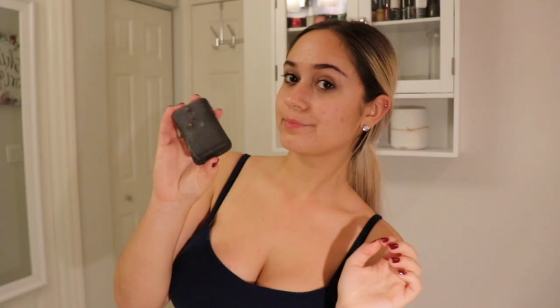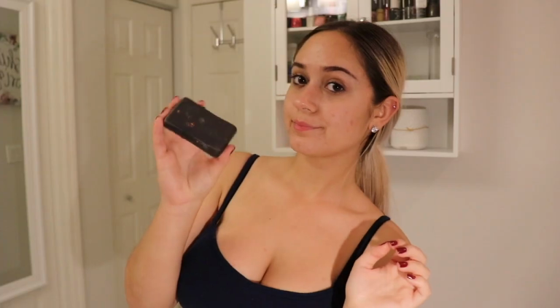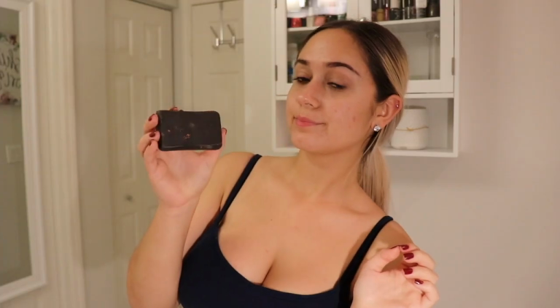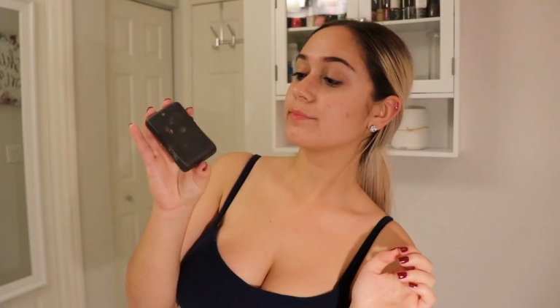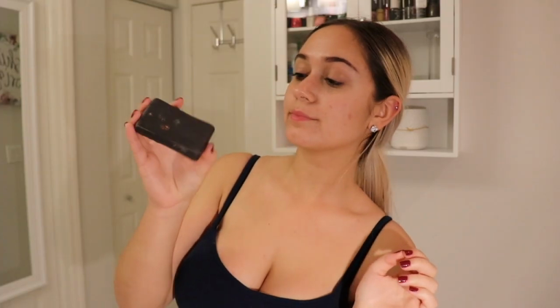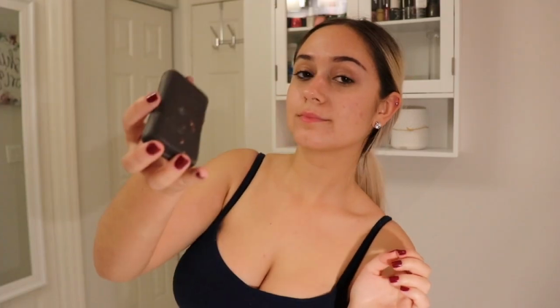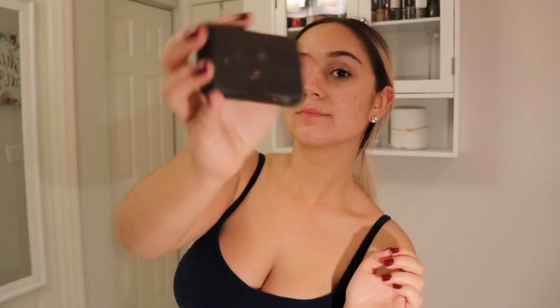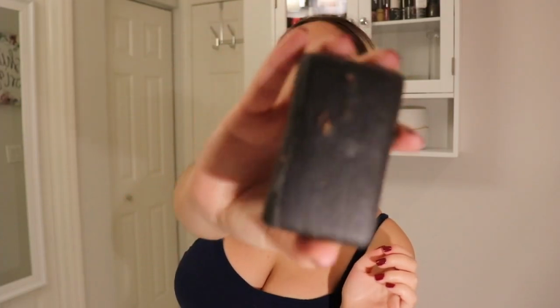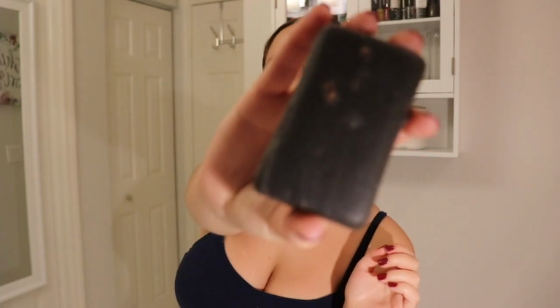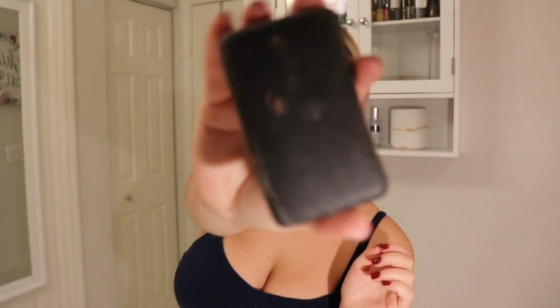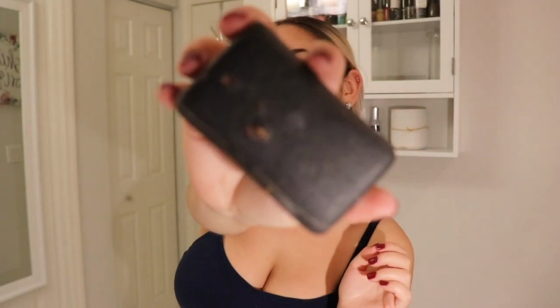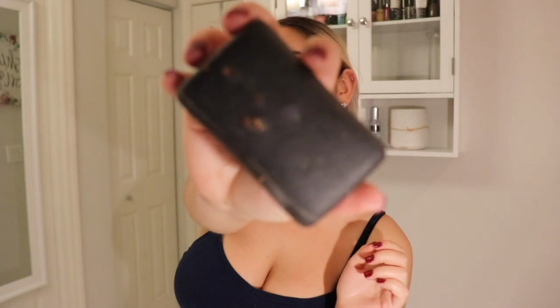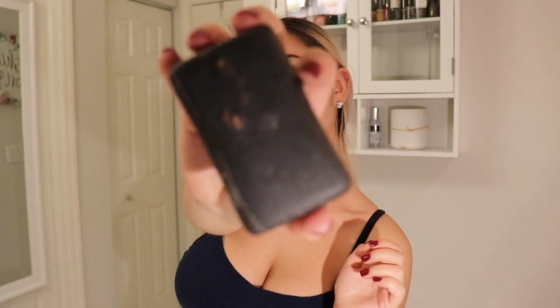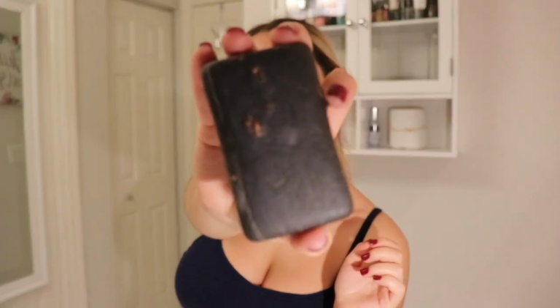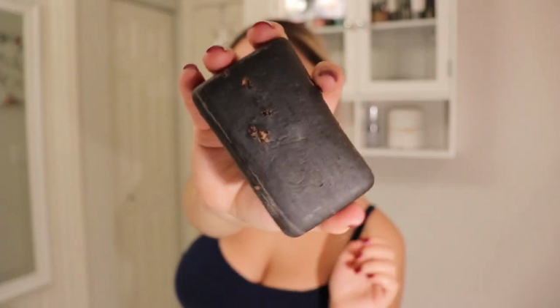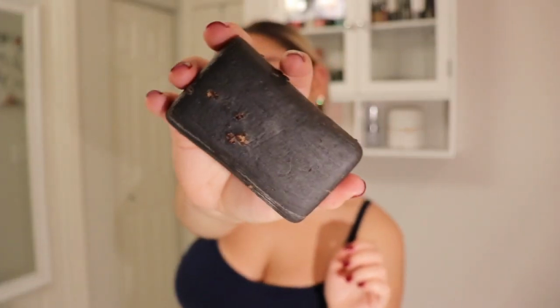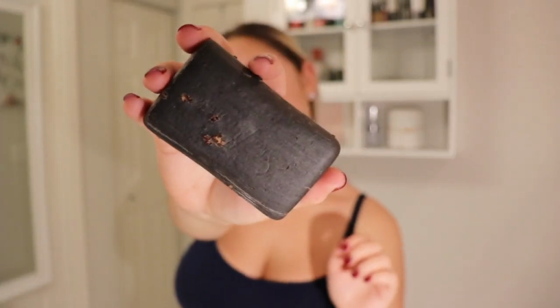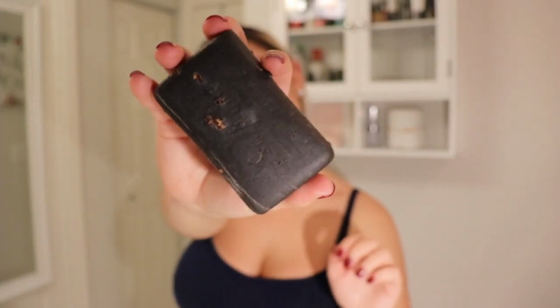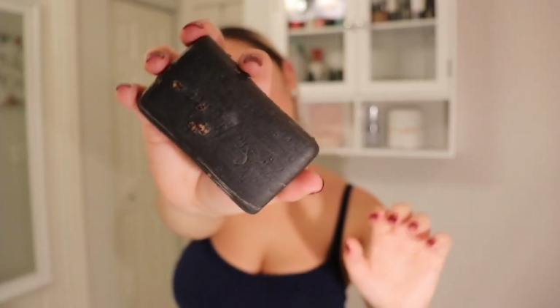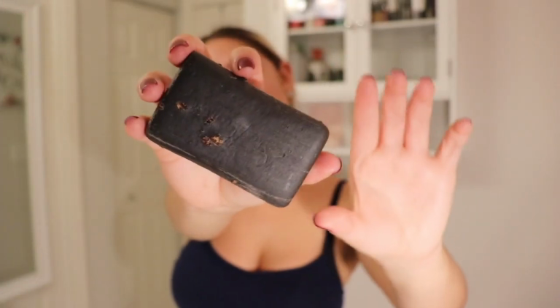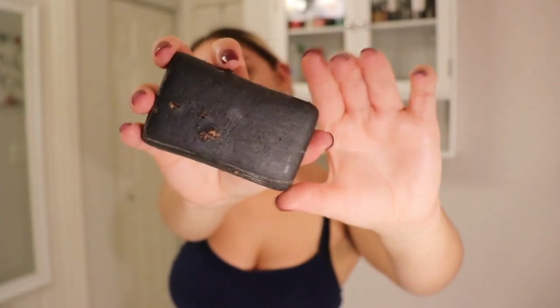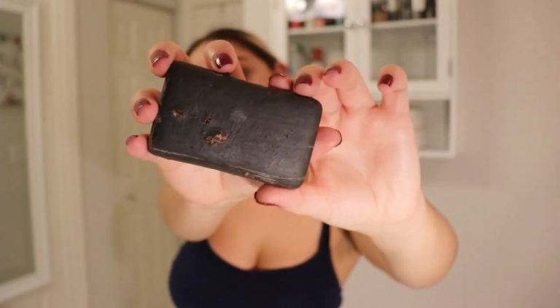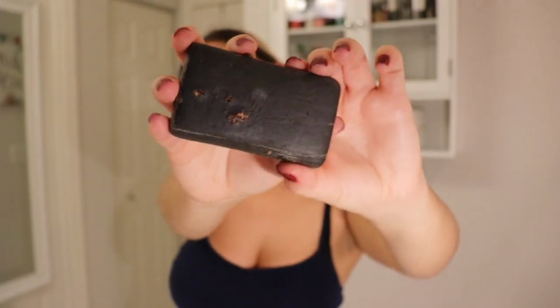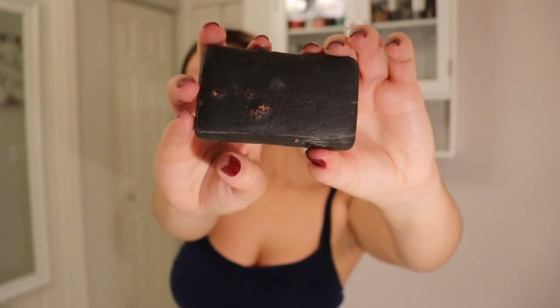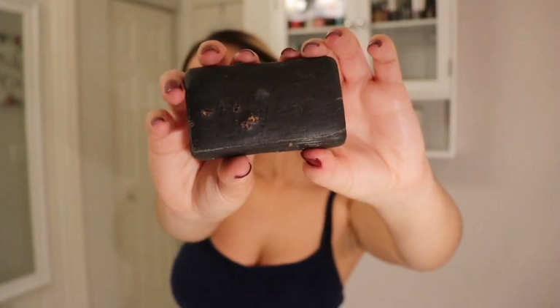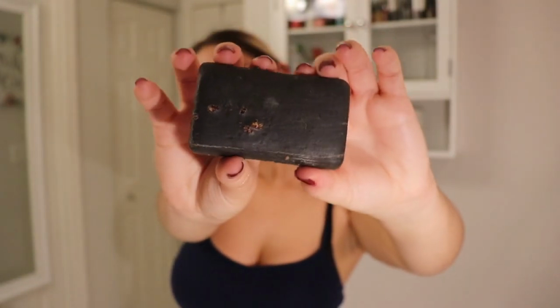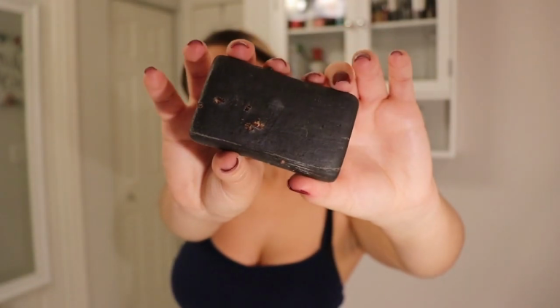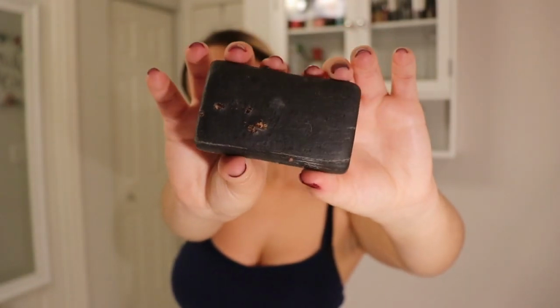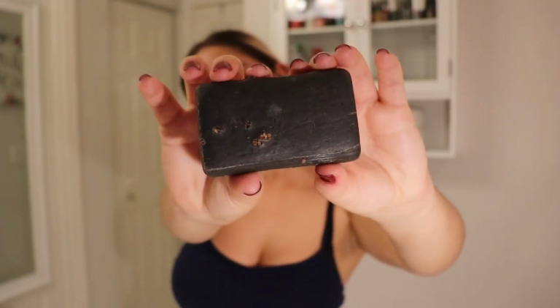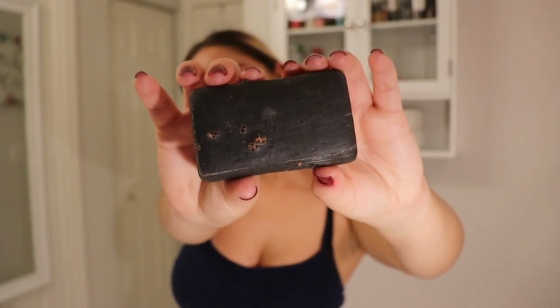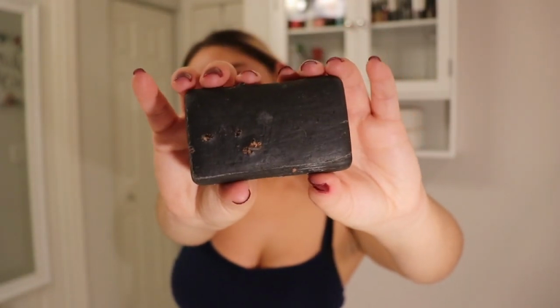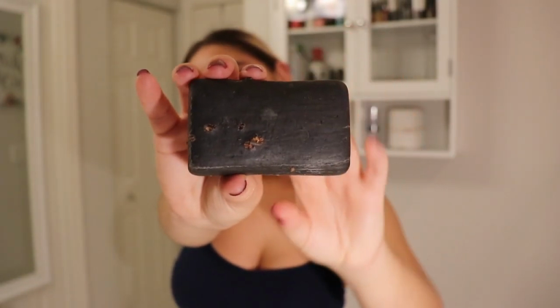Now to cleanse my face, I am getting this African black soap from the brand Shea Moisture.